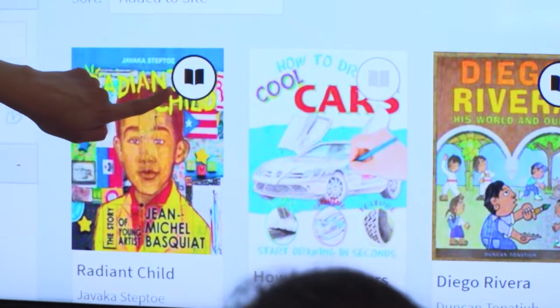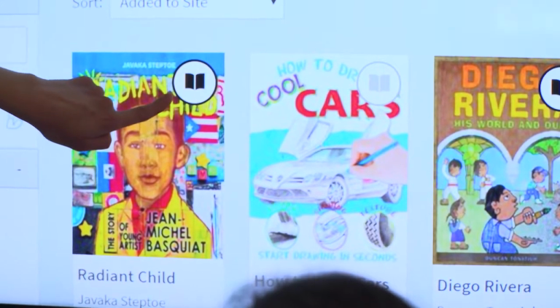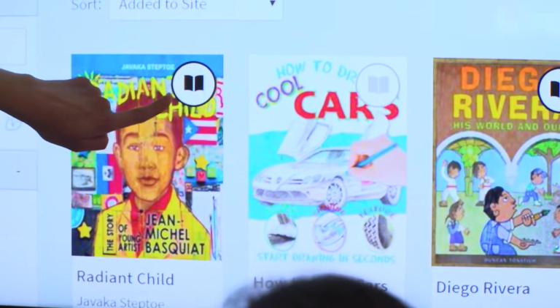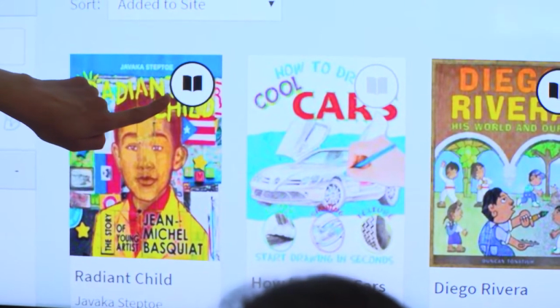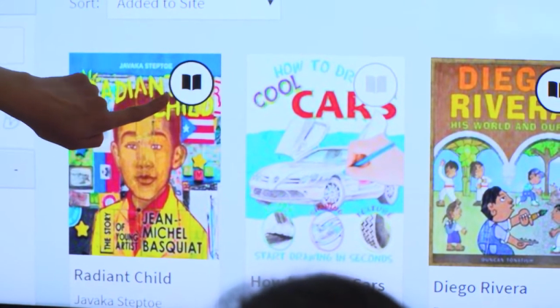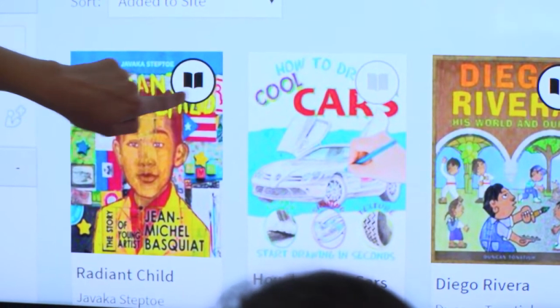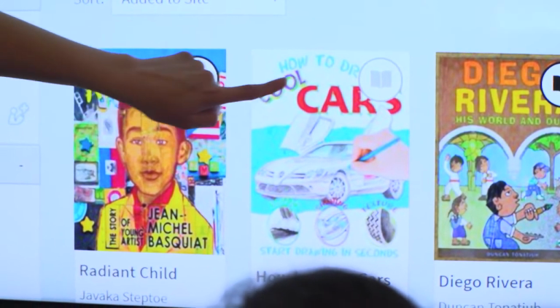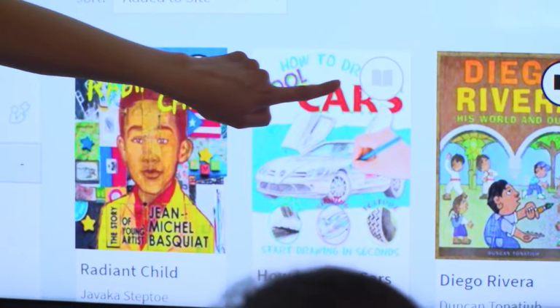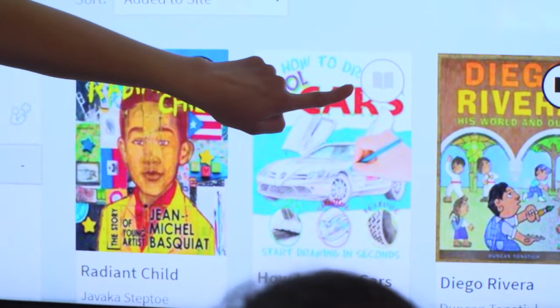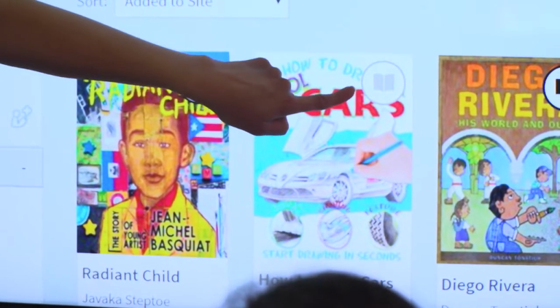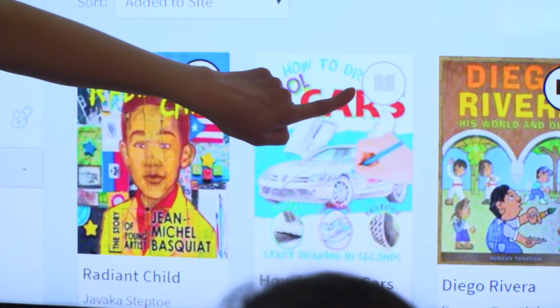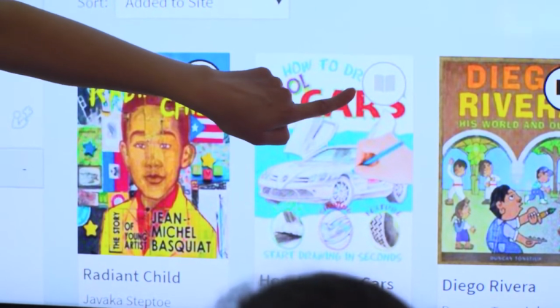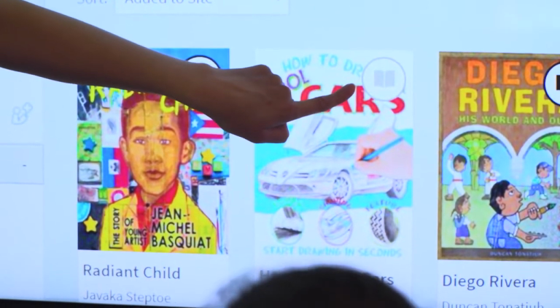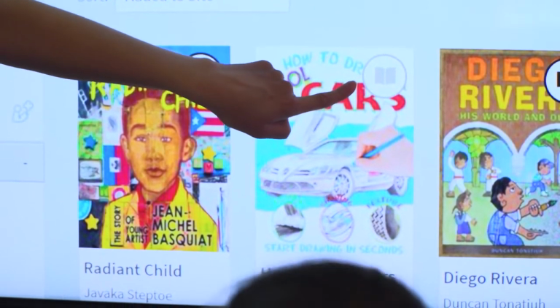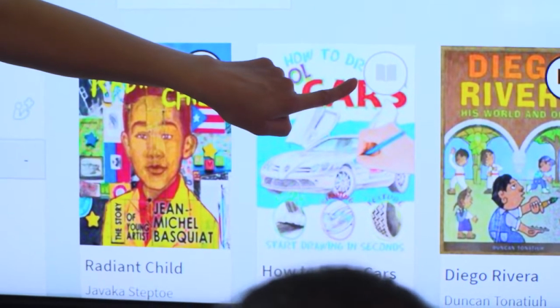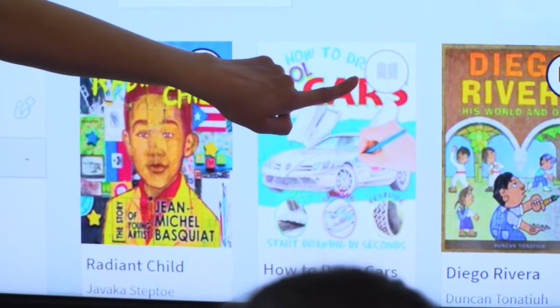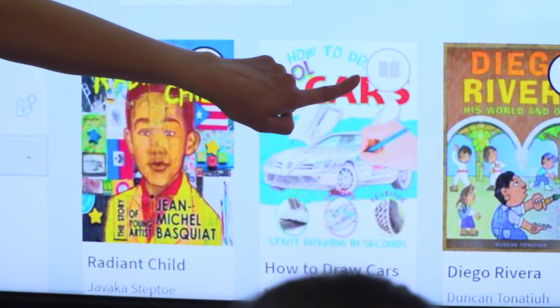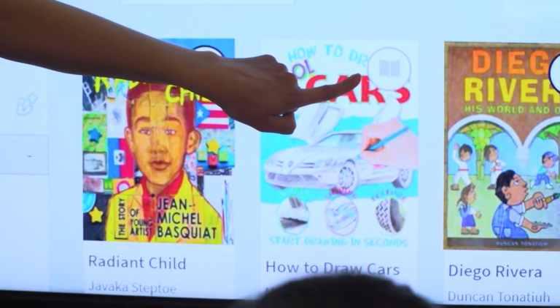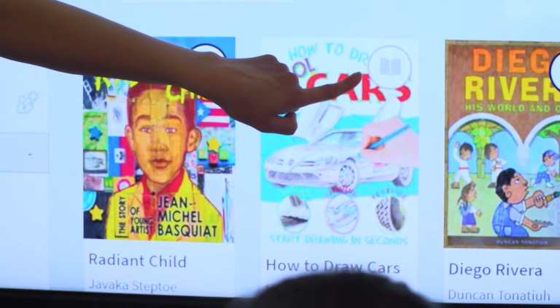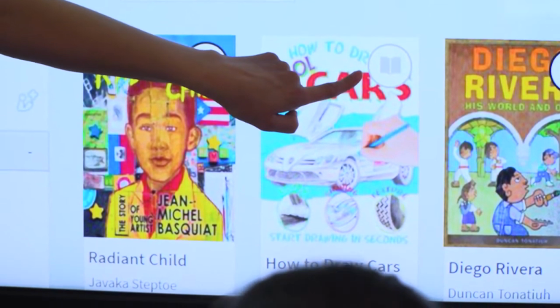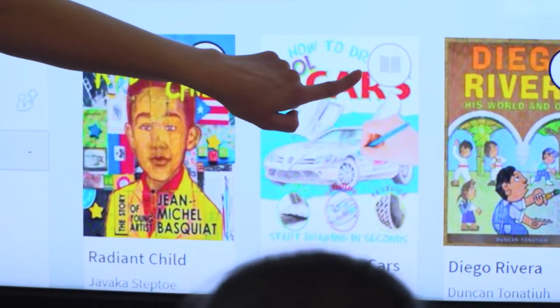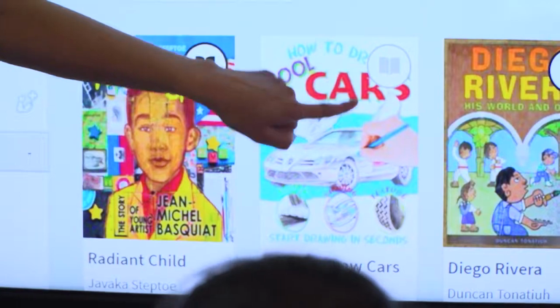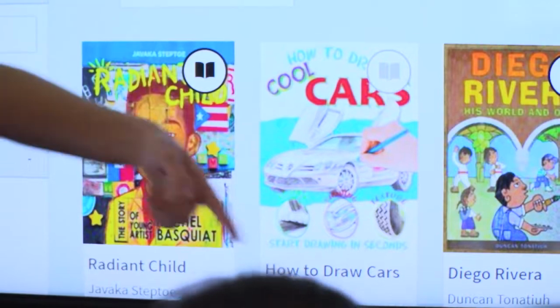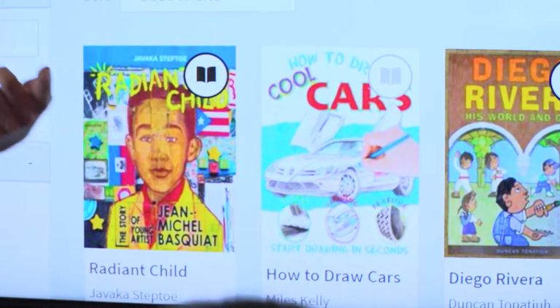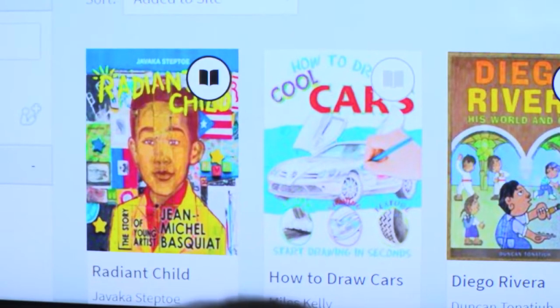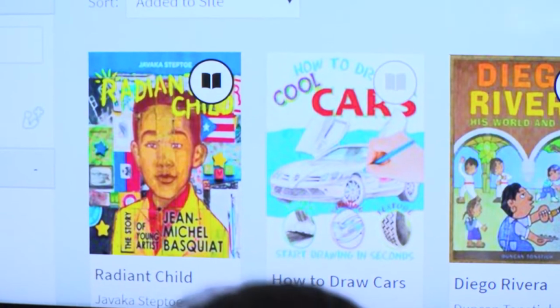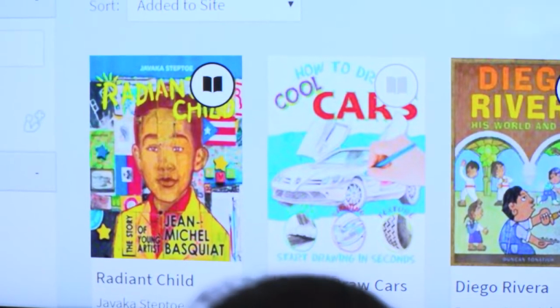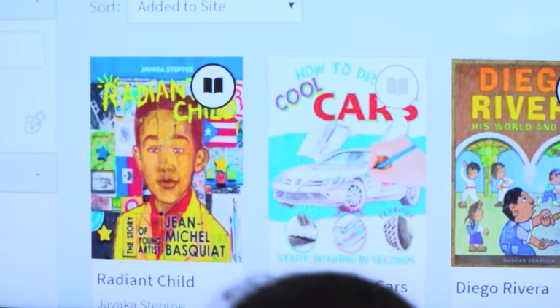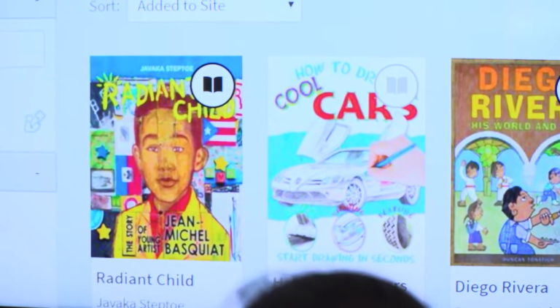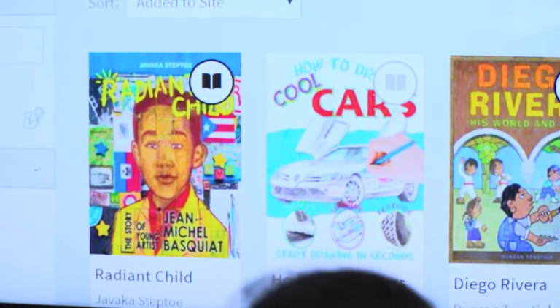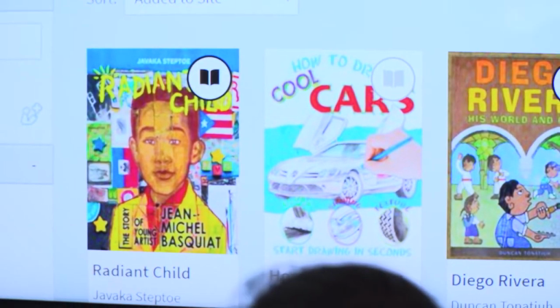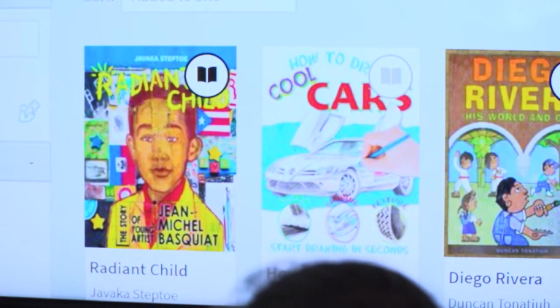And this one is black. What do you think the grayed-out book means? Checked out. Very good, it's already checked out.